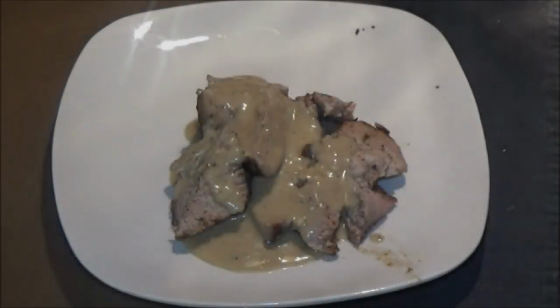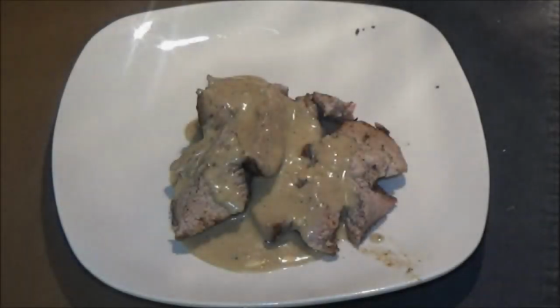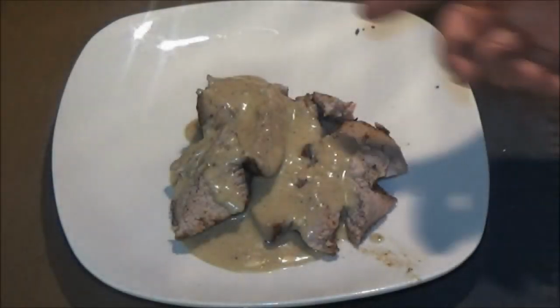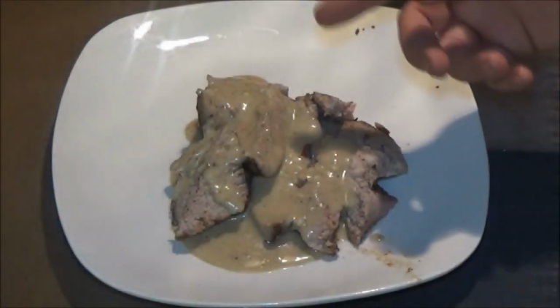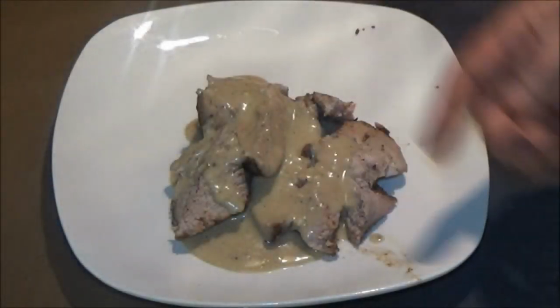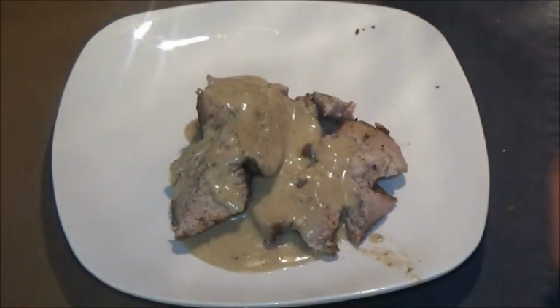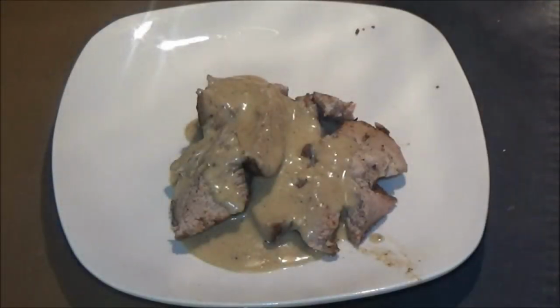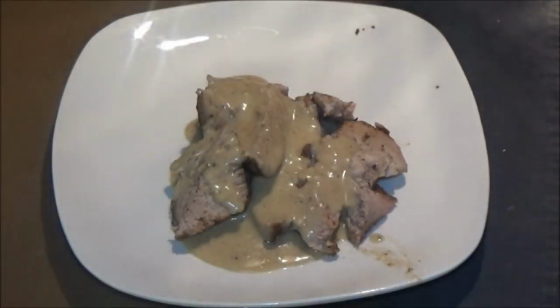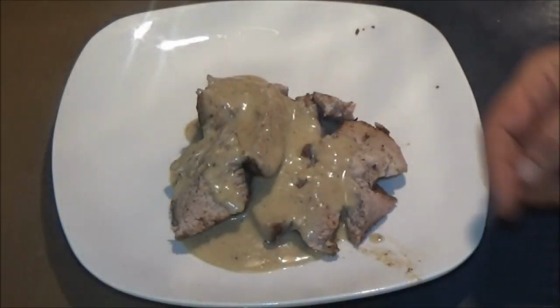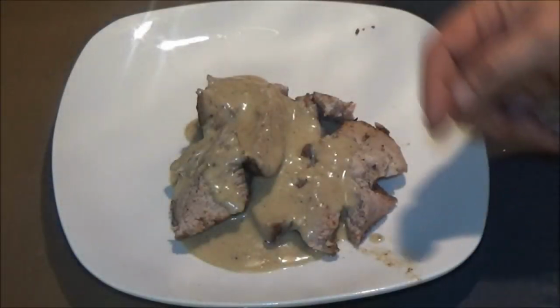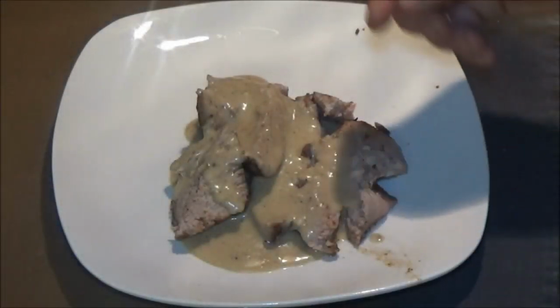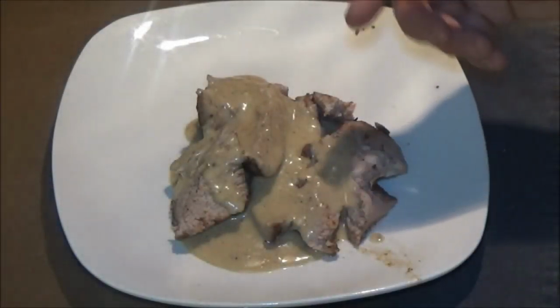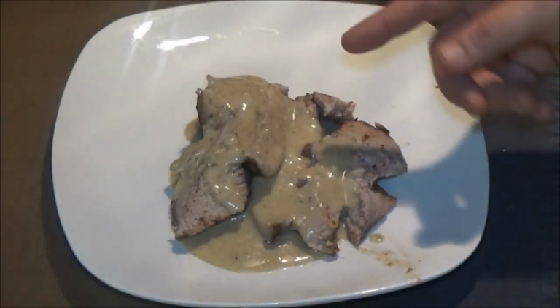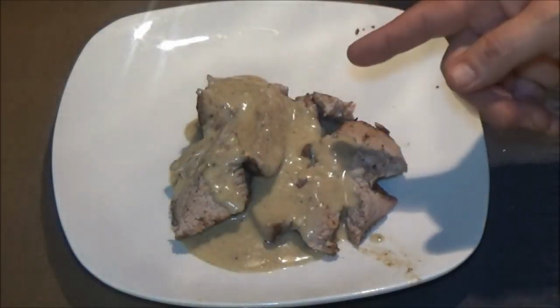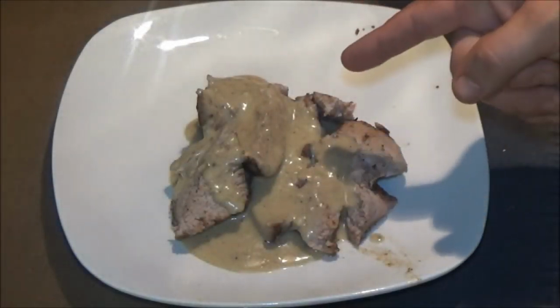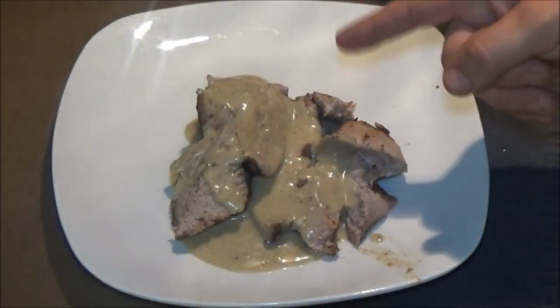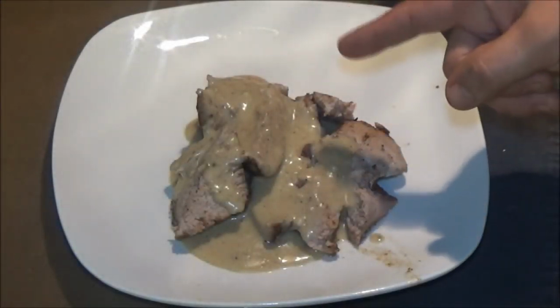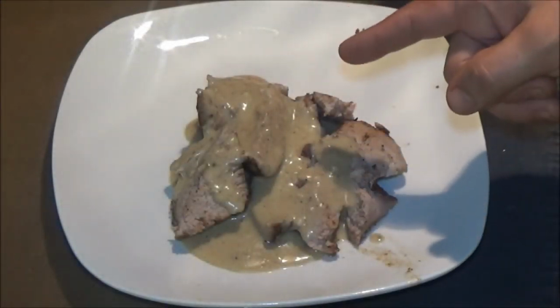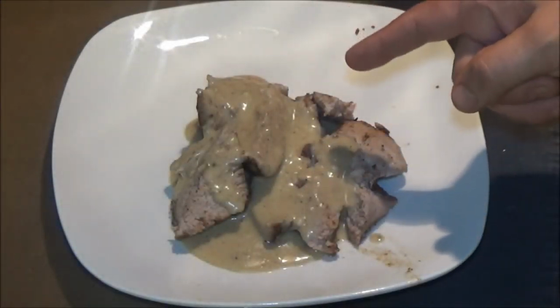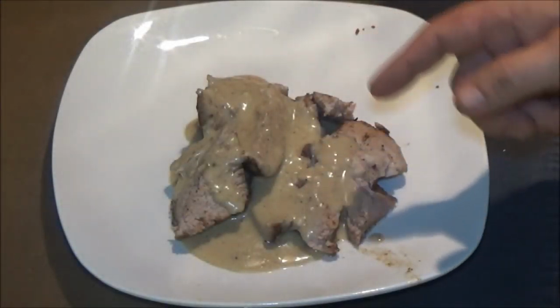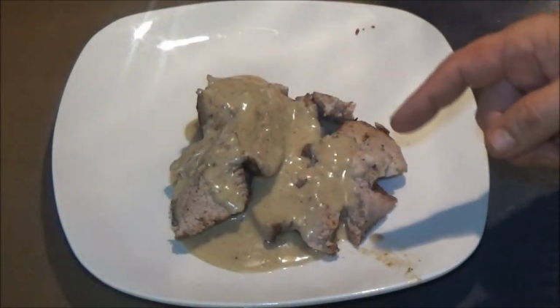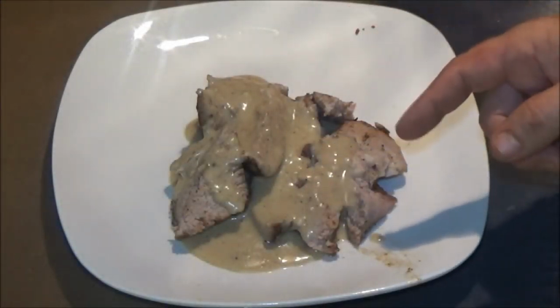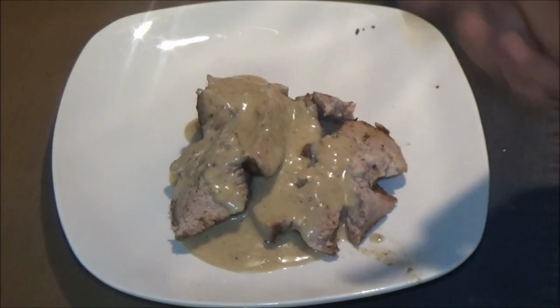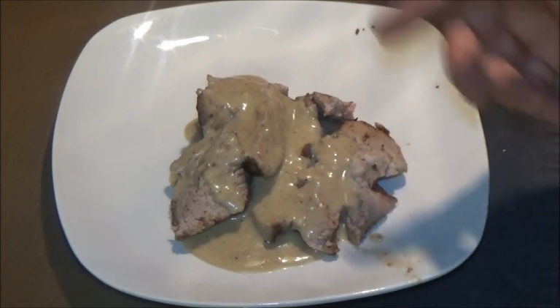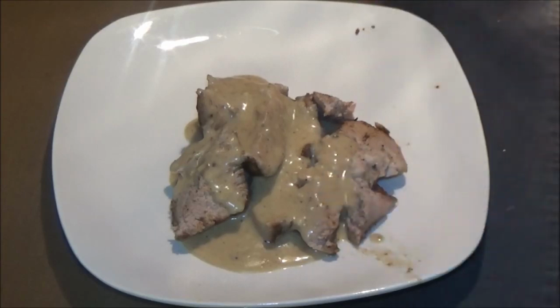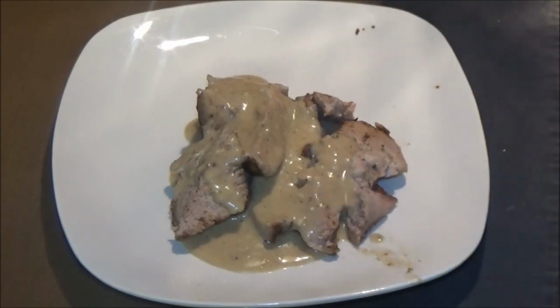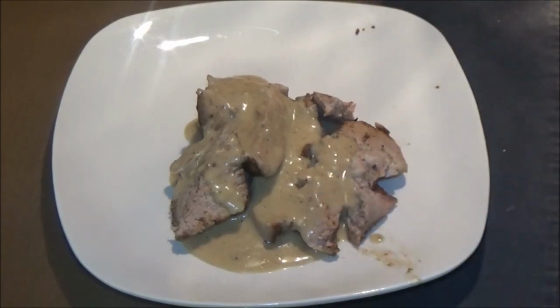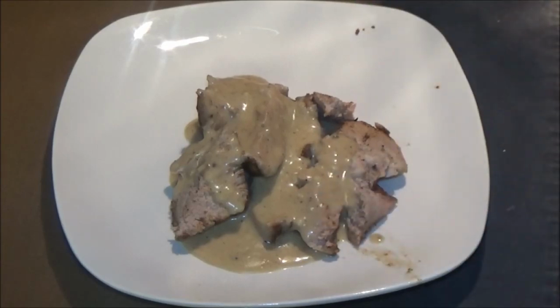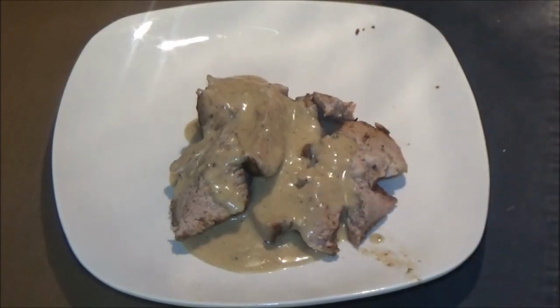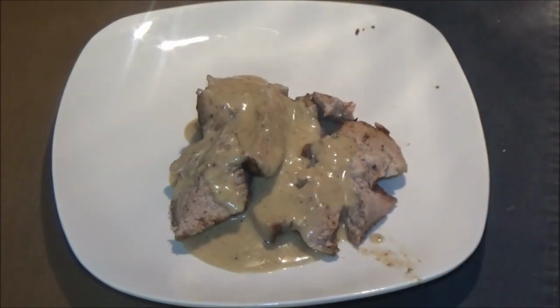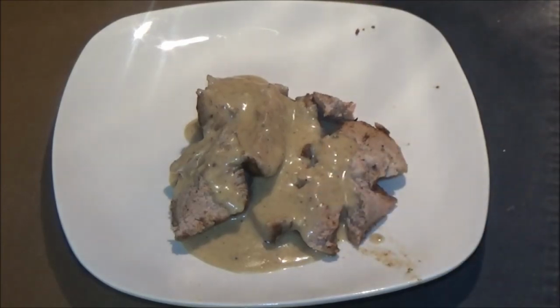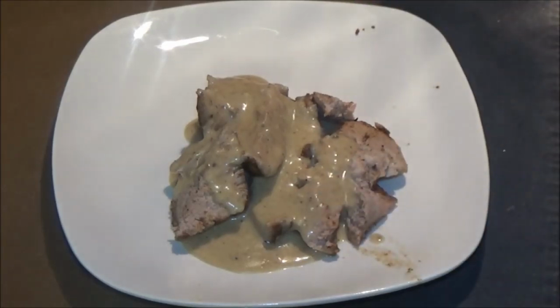Hey guys, let's make a pork roast for supper. I'm getting hungry. How about you?